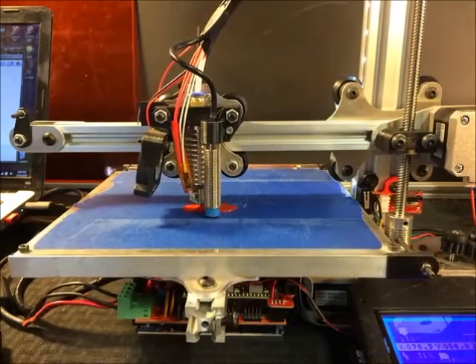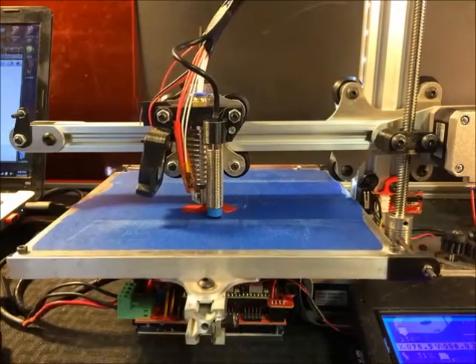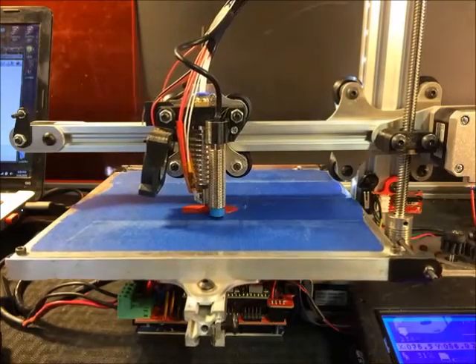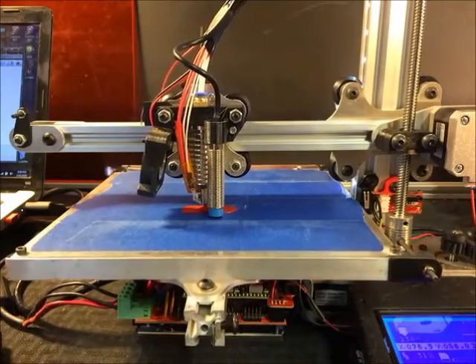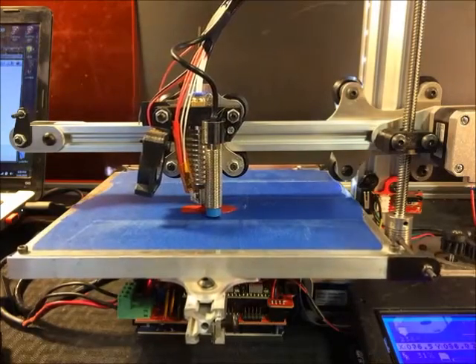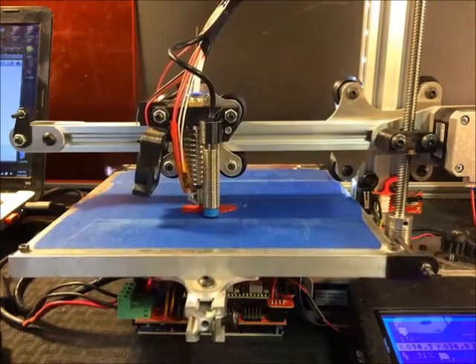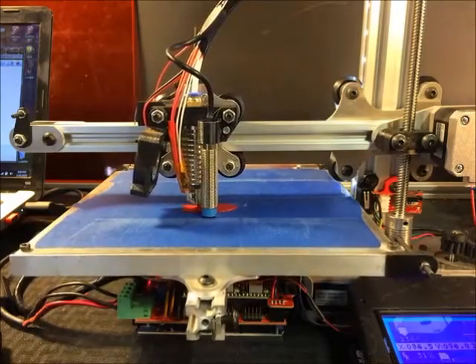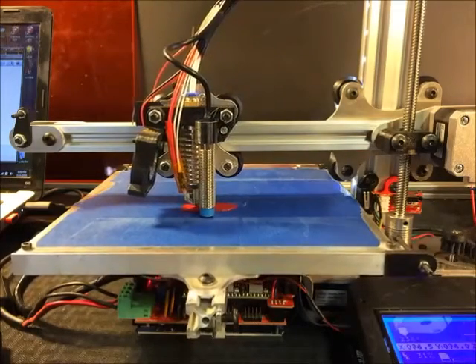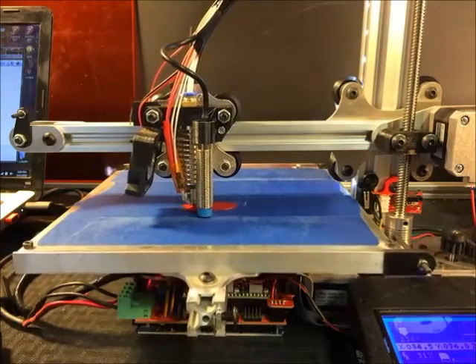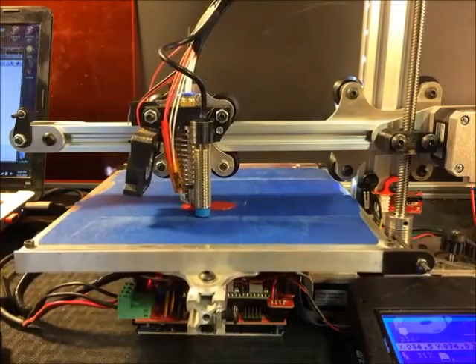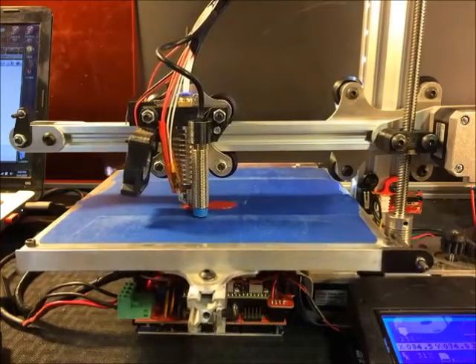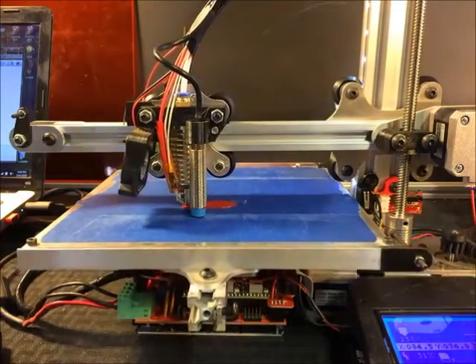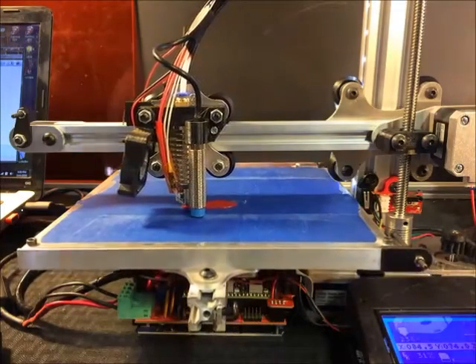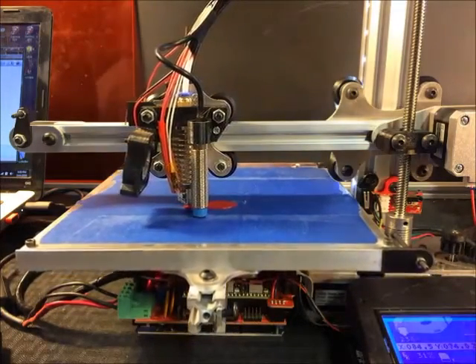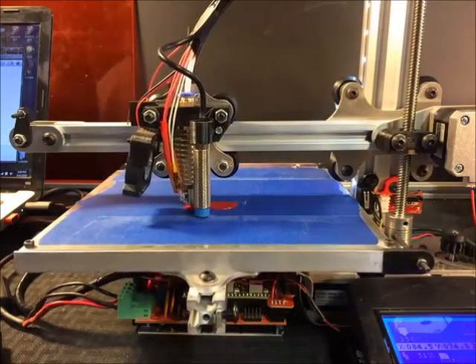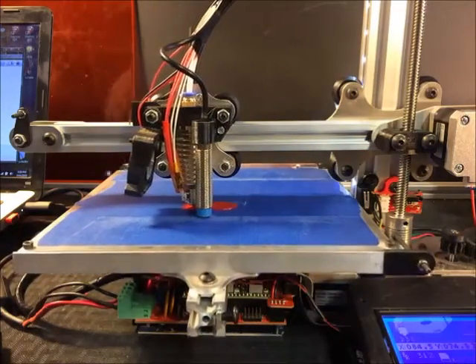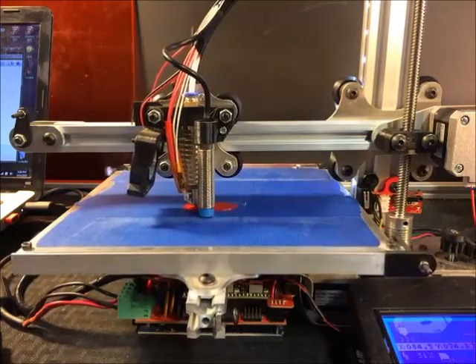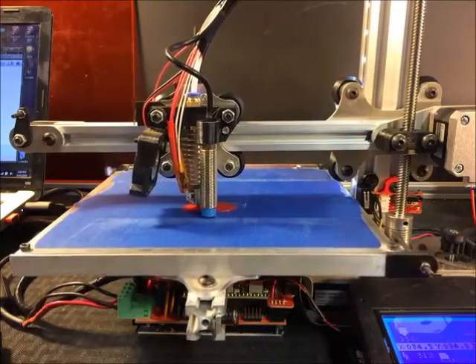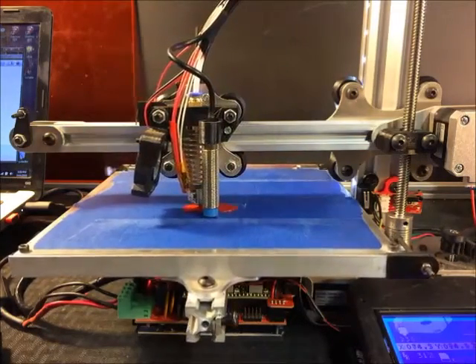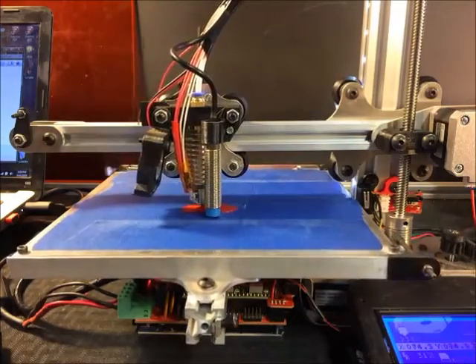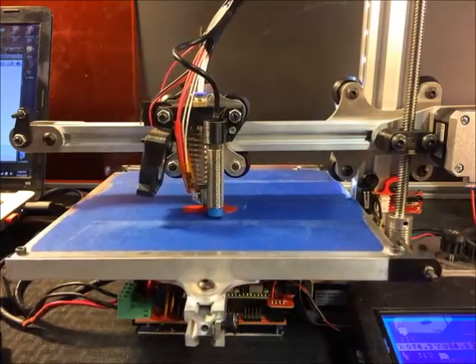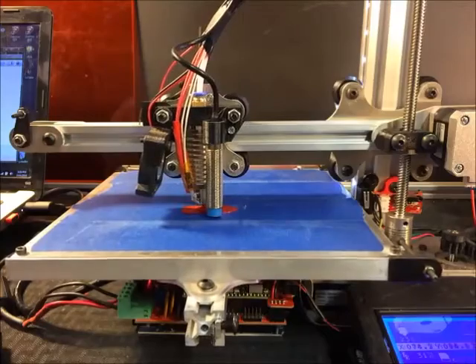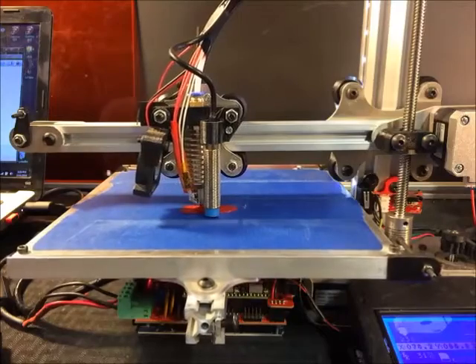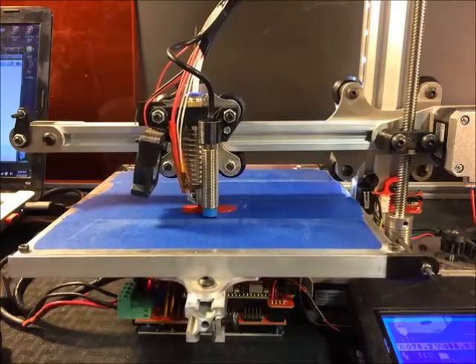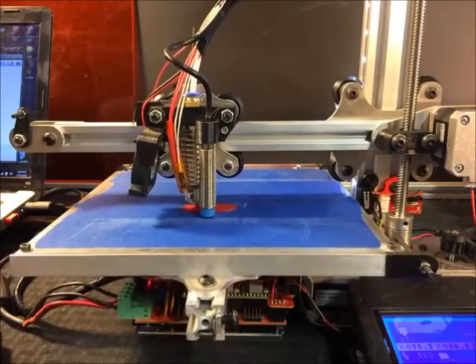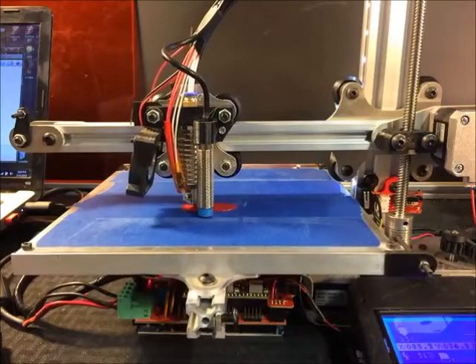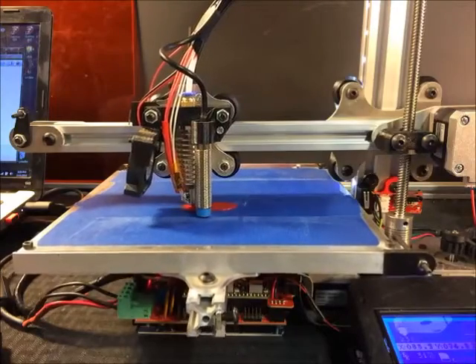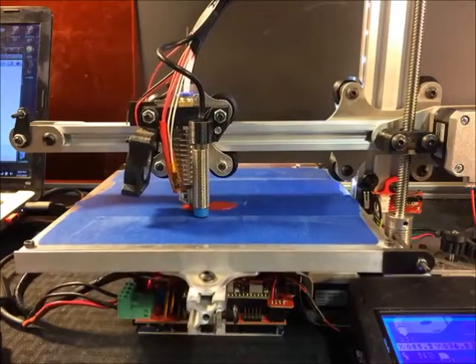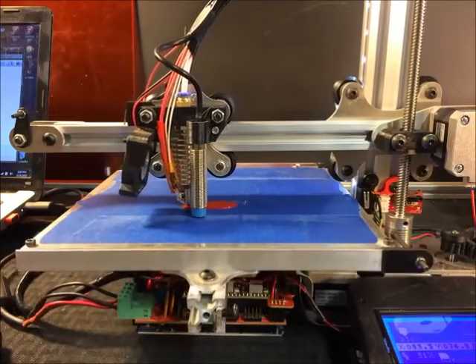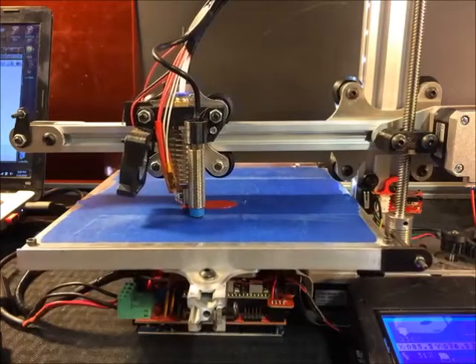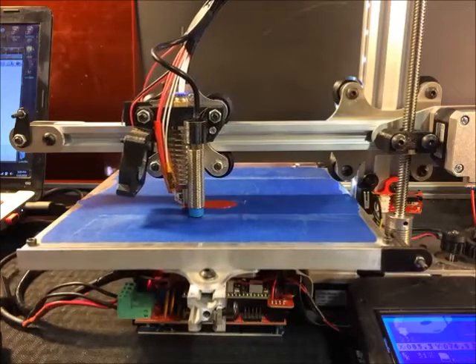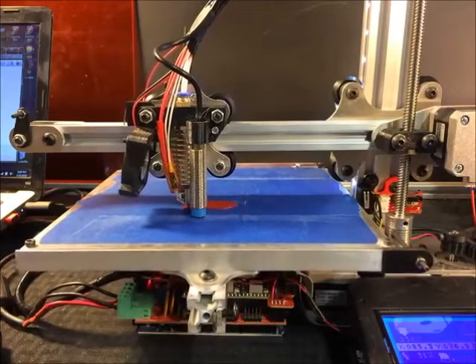Hi guys, this is Nate, REIT3D Printers. Today we are printing with PETG.